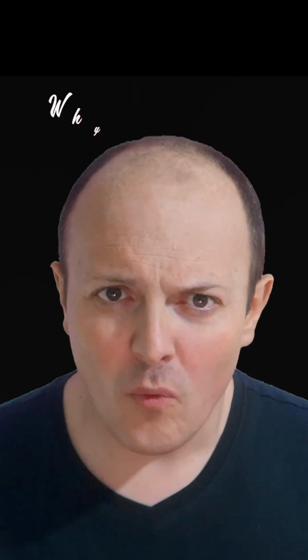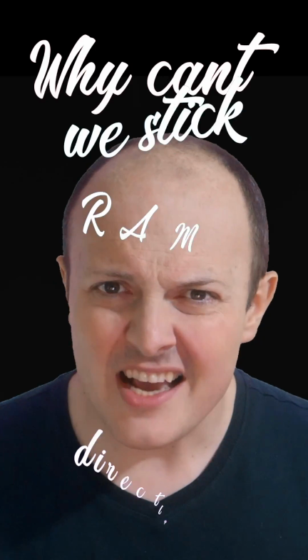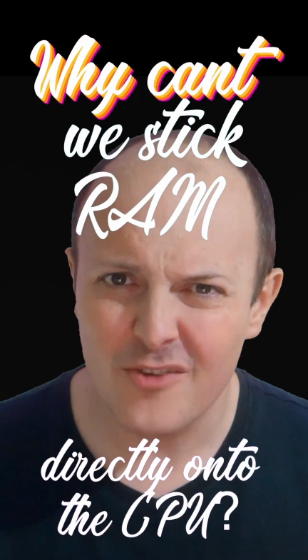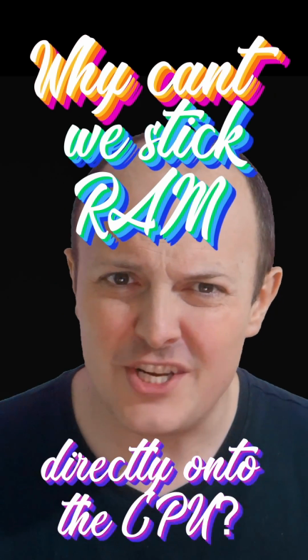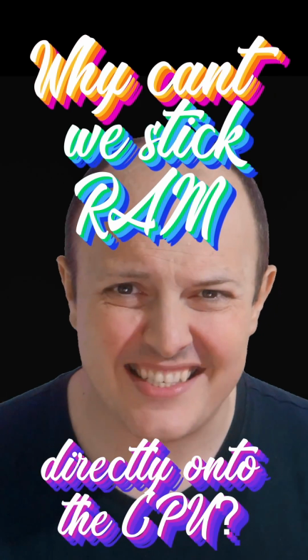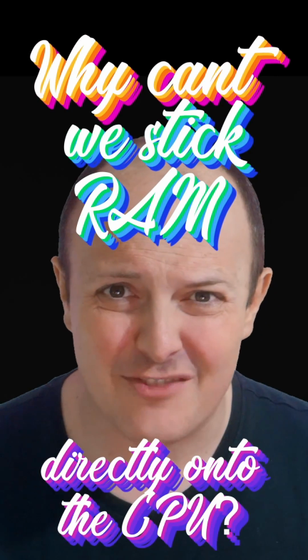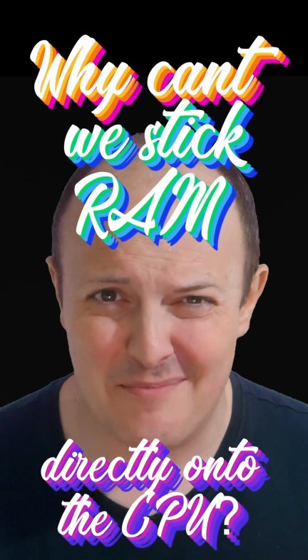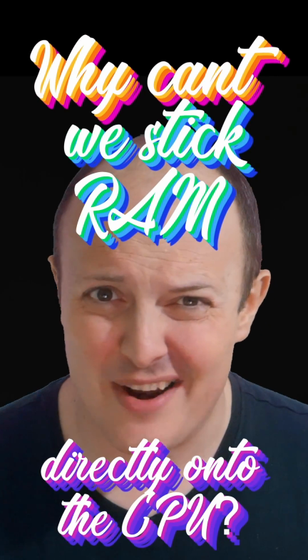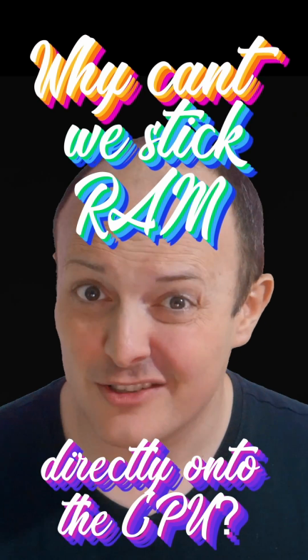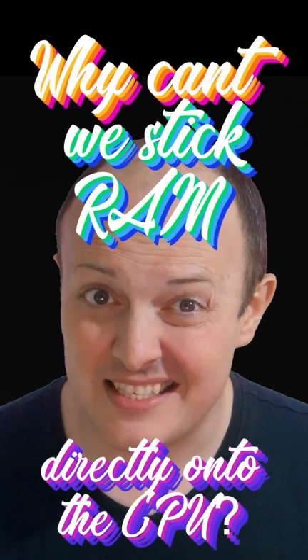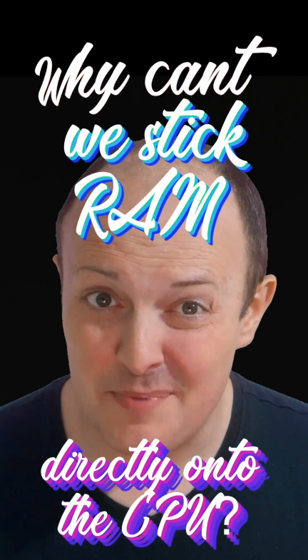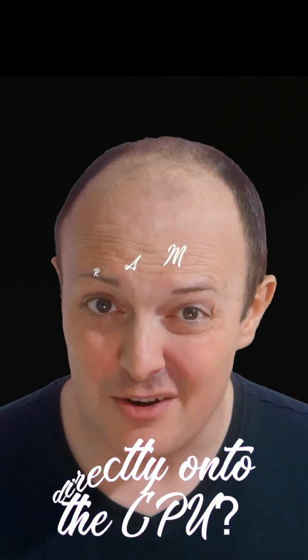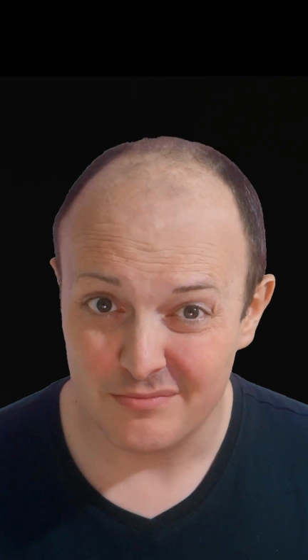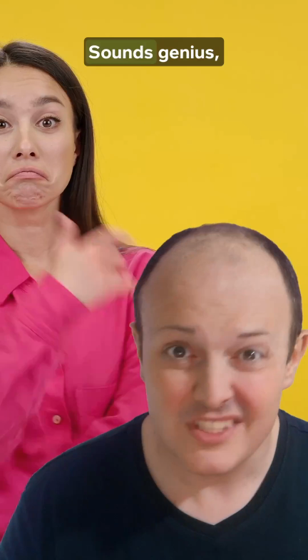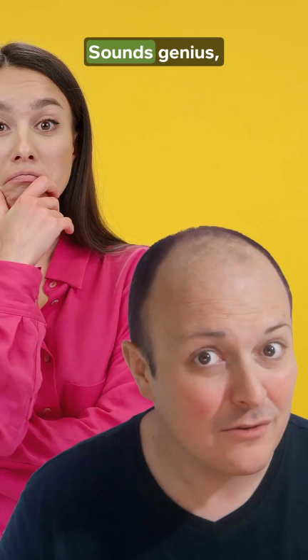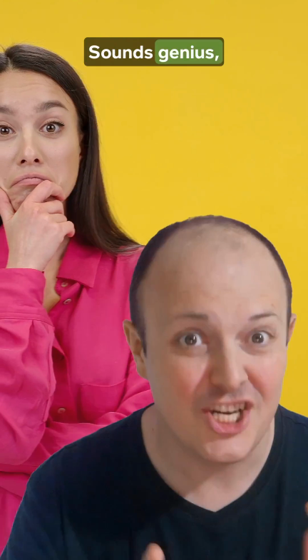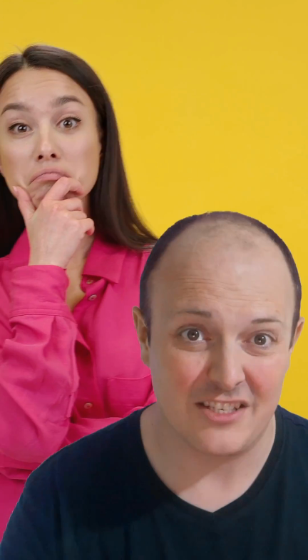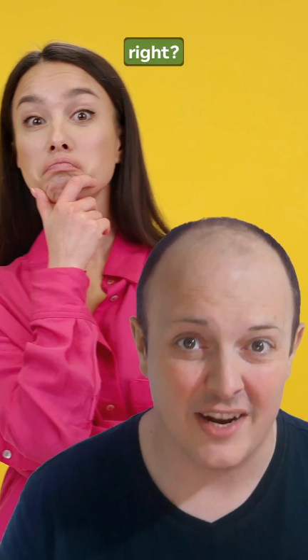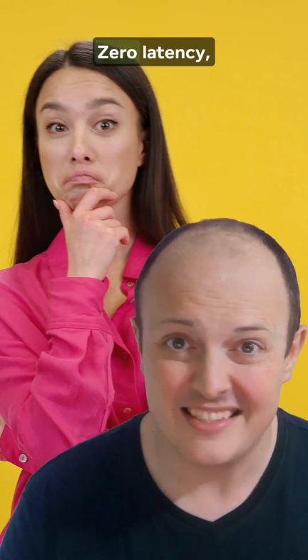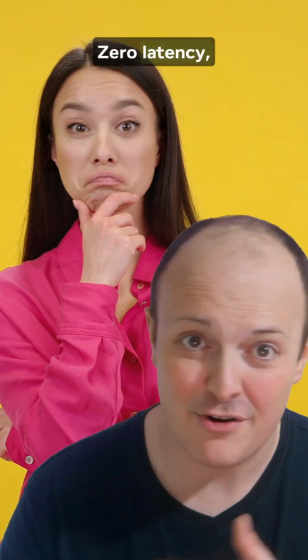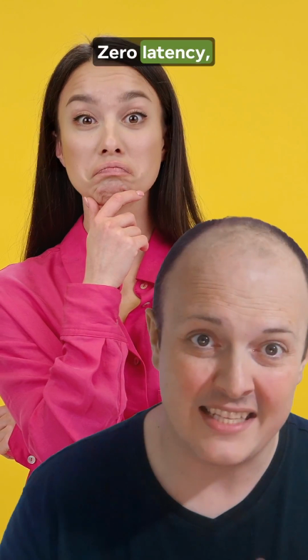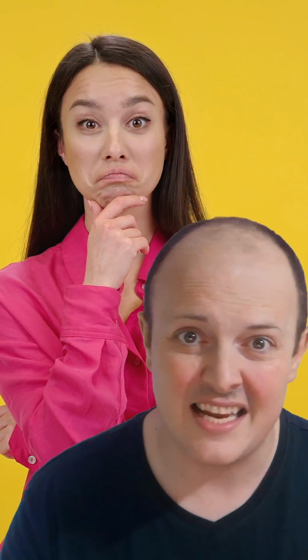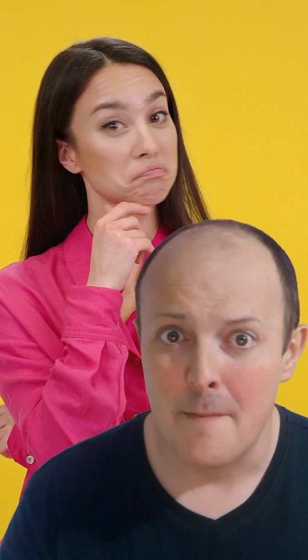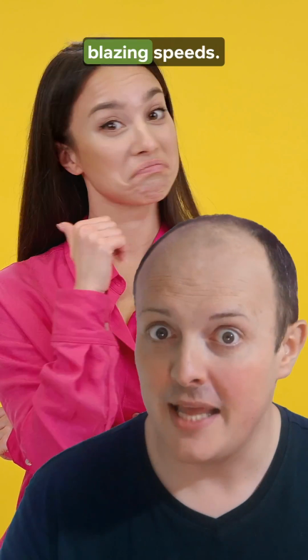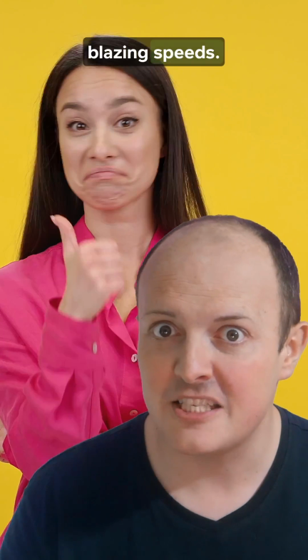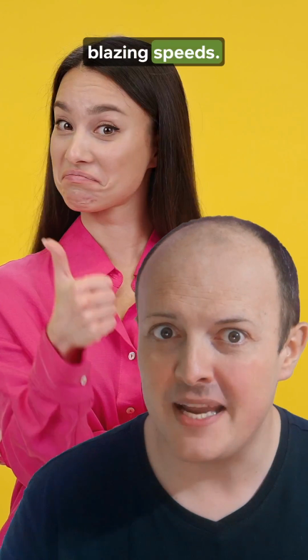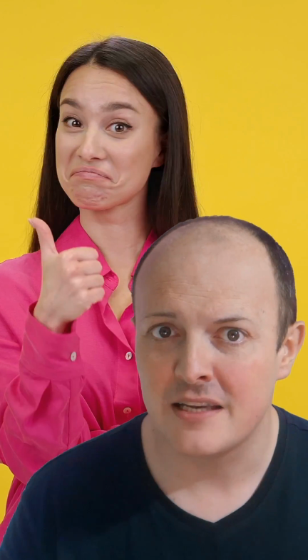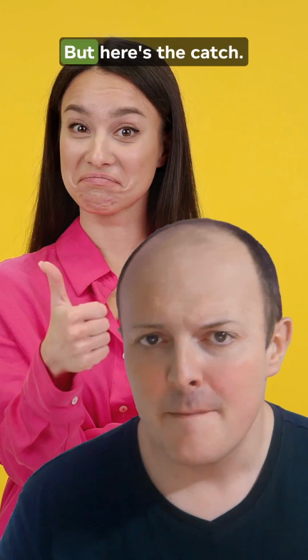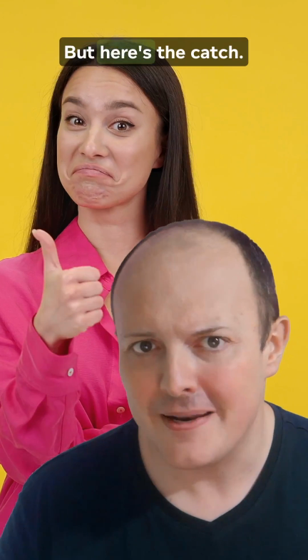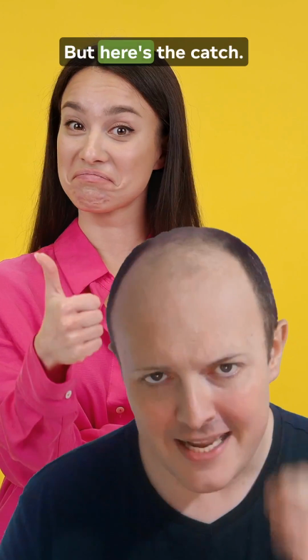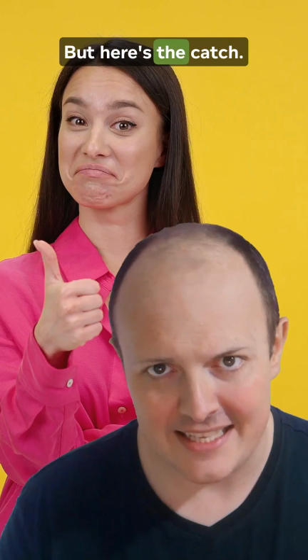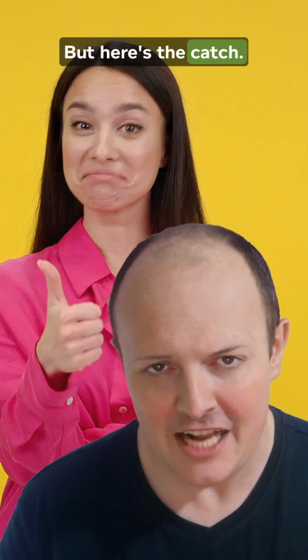Why can't we just stick RAM directly onto the CPU? Sounds genius, right? Zero latency, blazing speeds — but here's the catch.